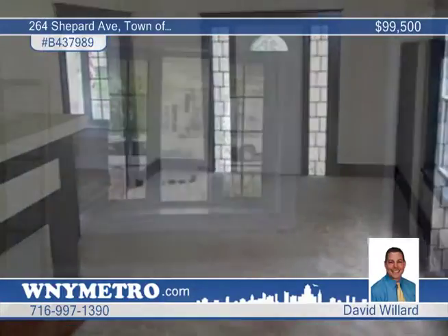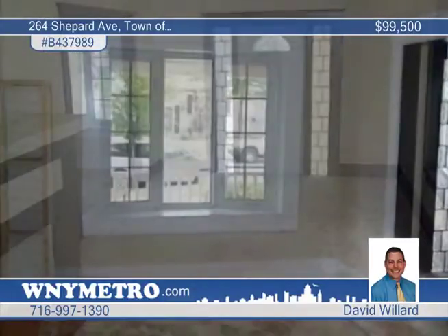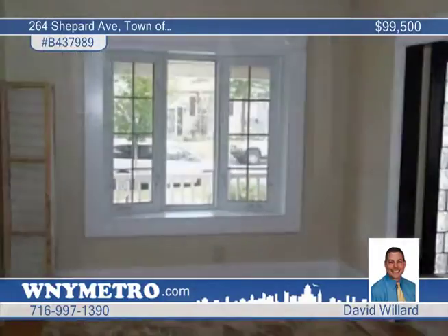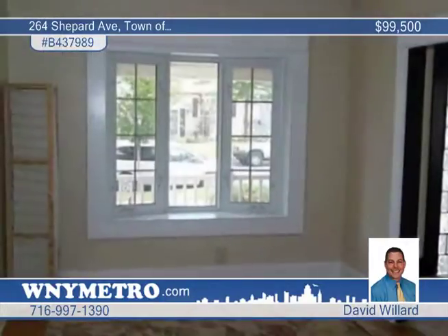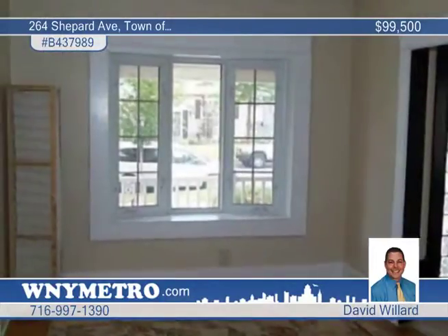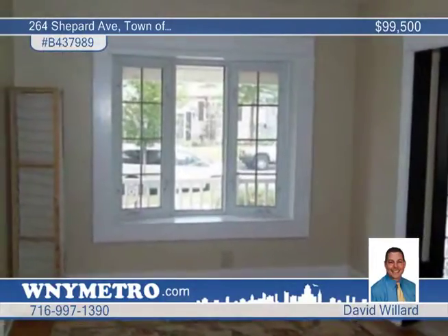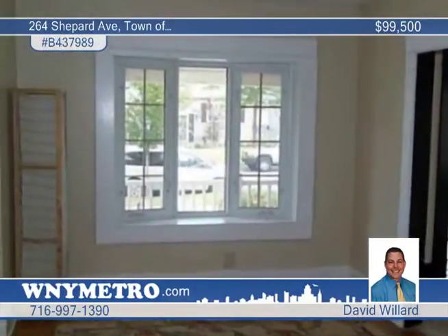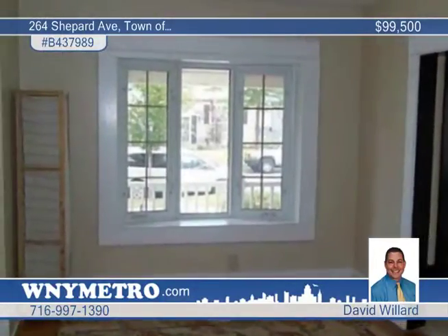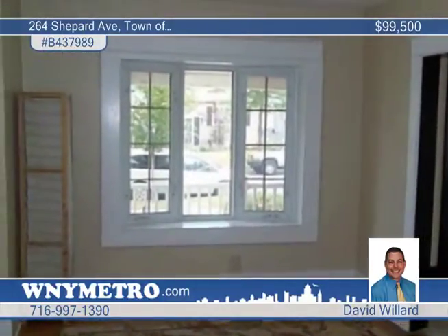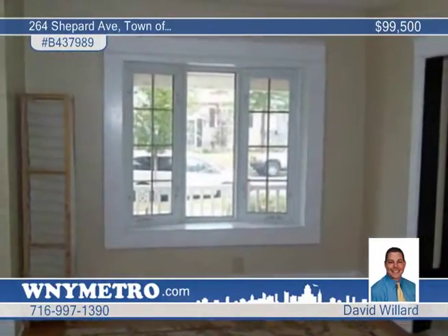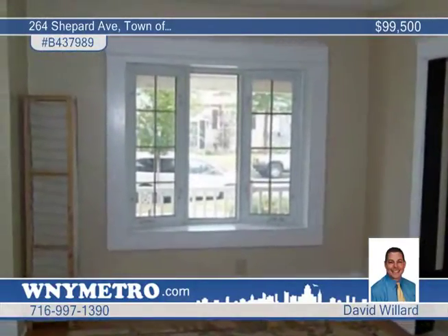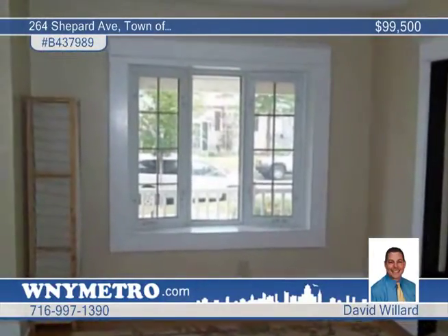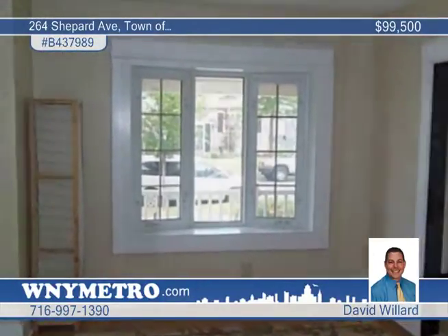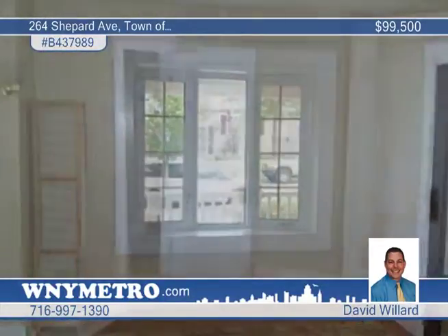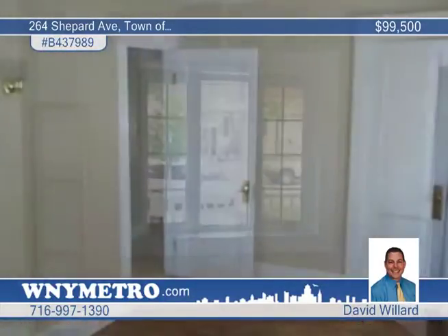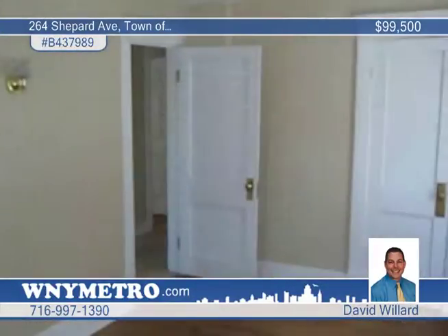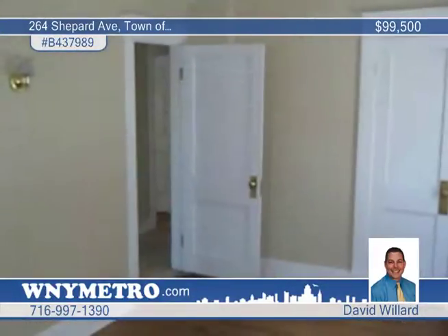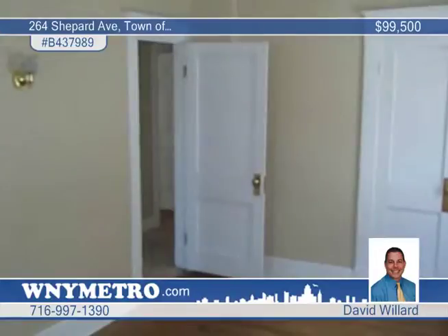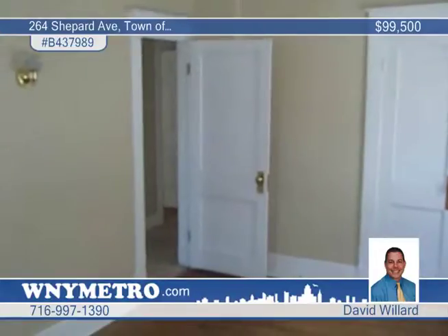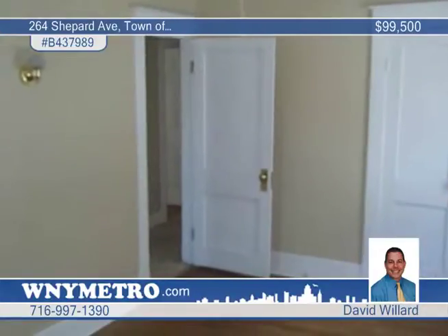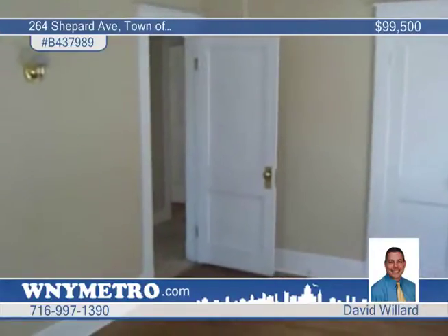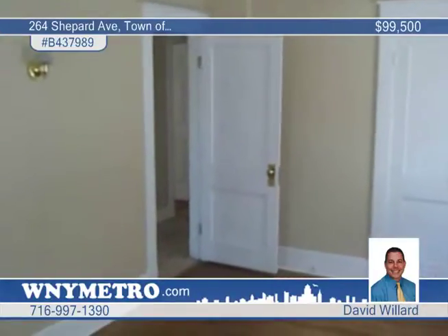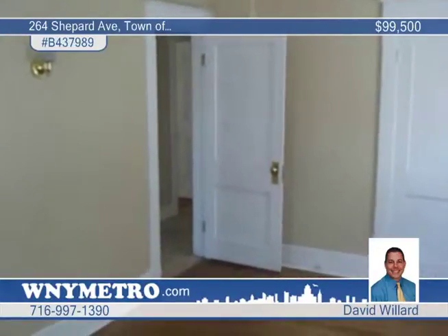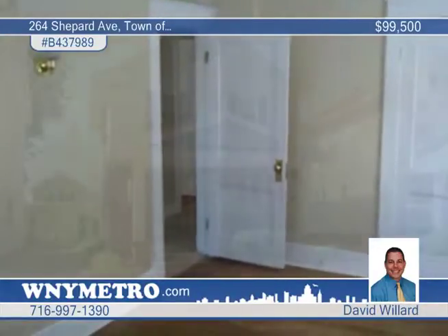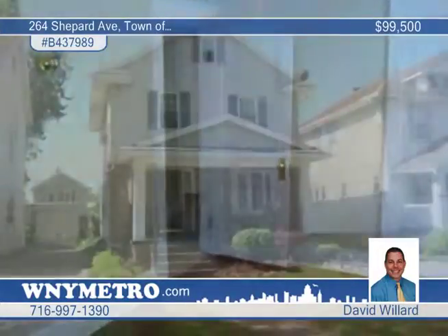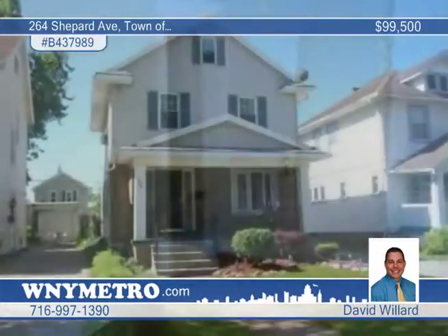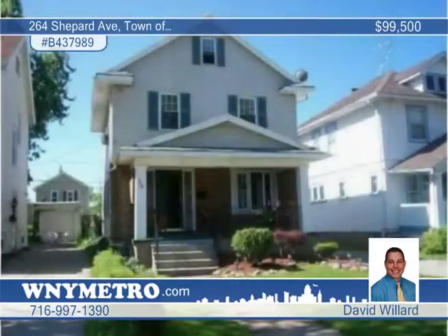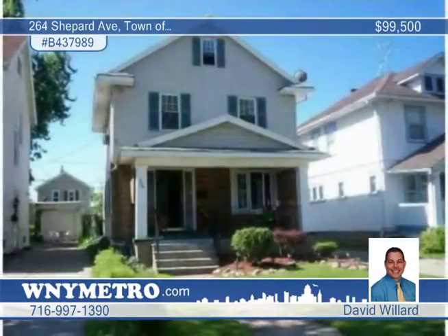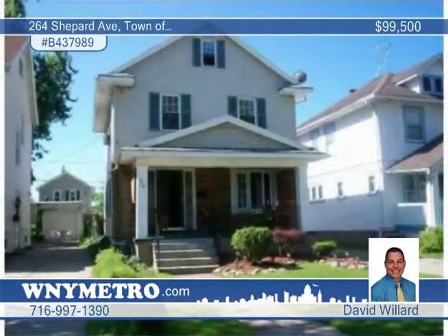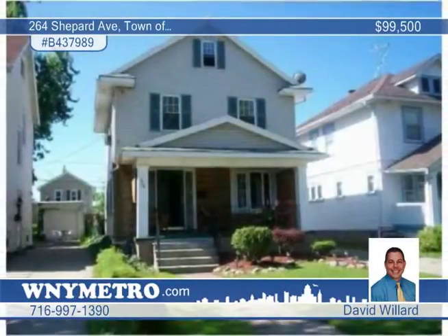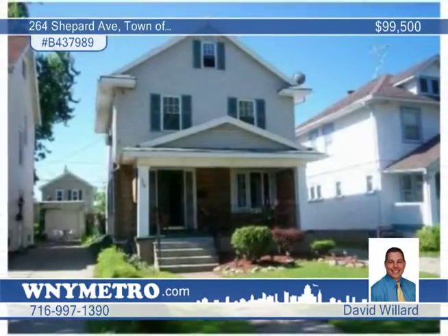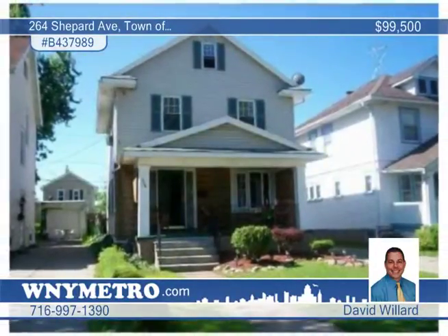It's light, bright and full of life, lacking nothing but a family to move in and enjoy. Come see all this and more with David Willard.